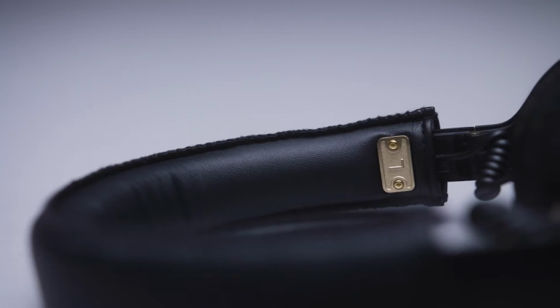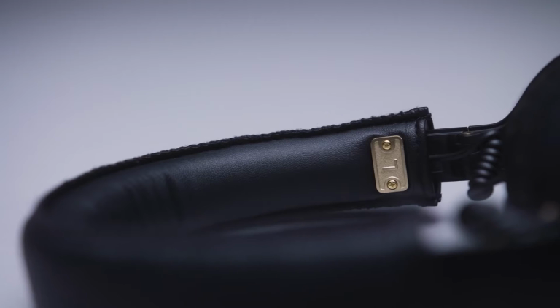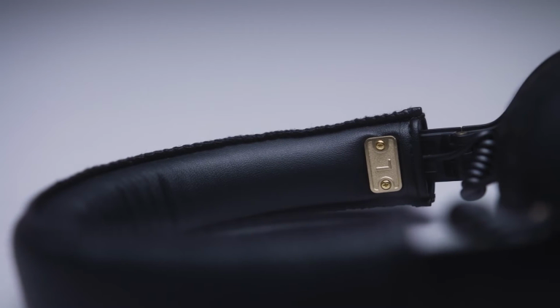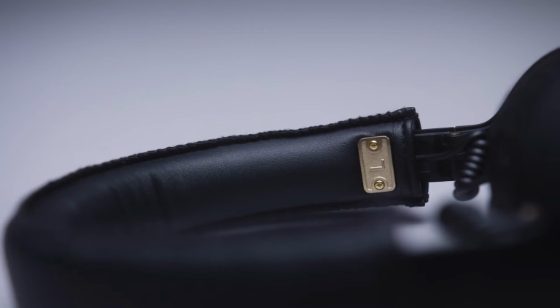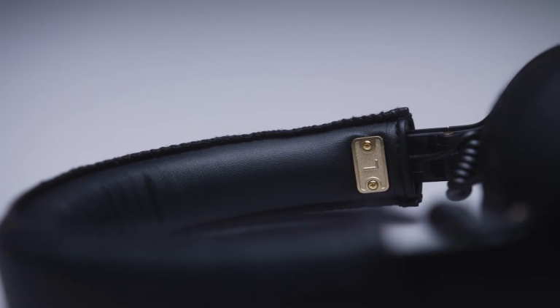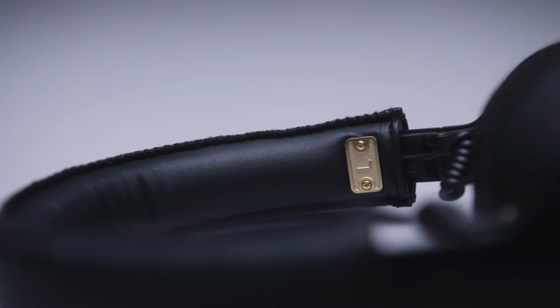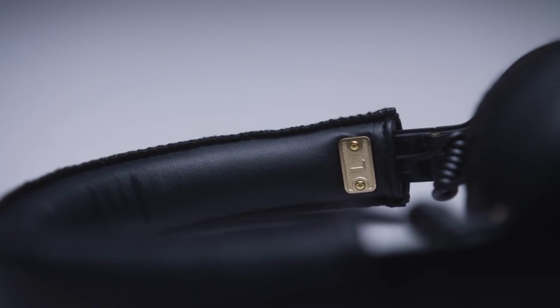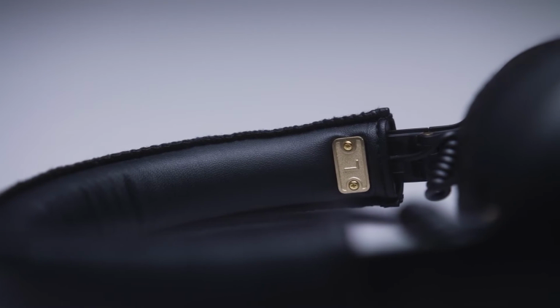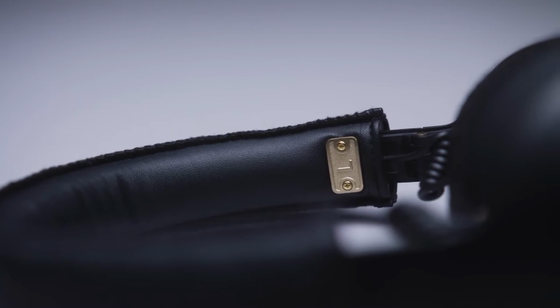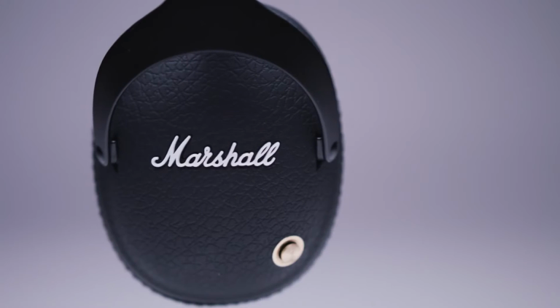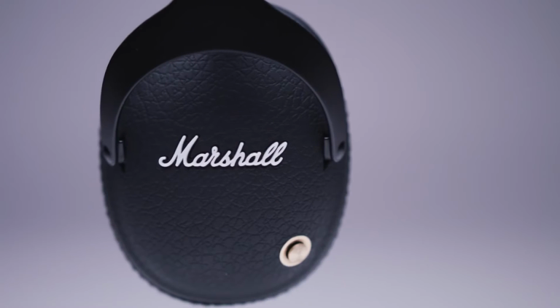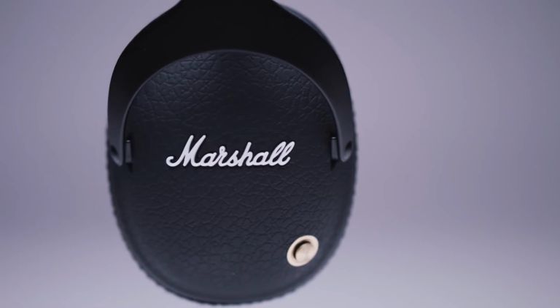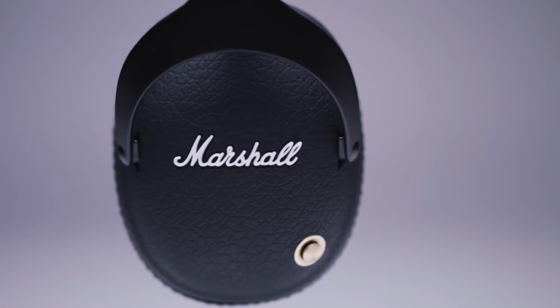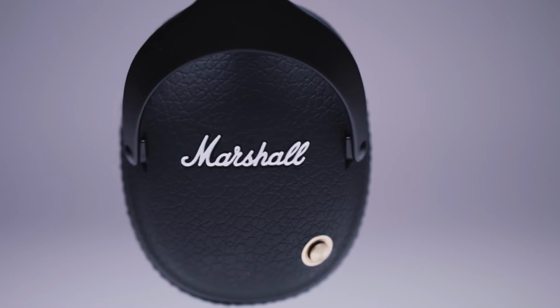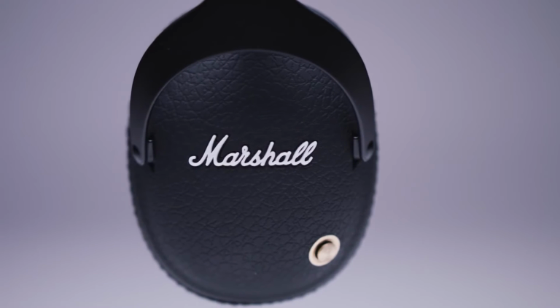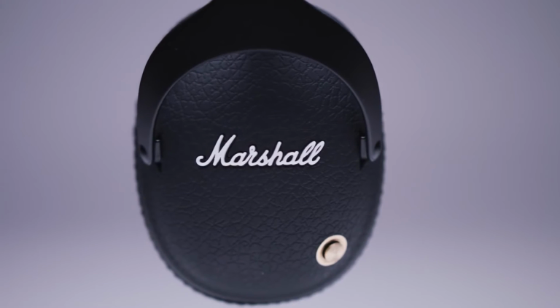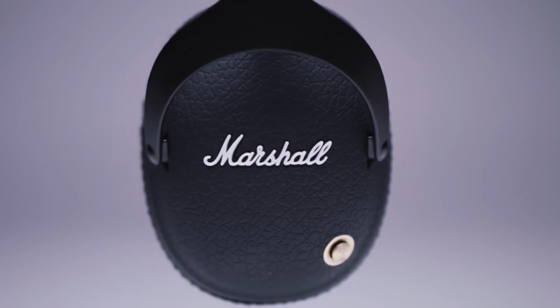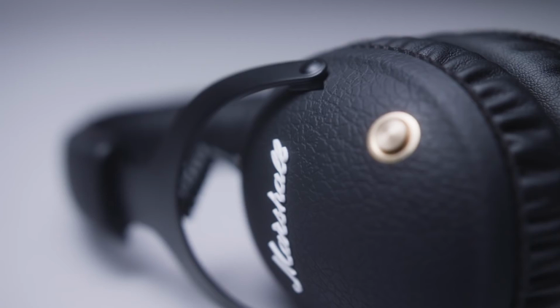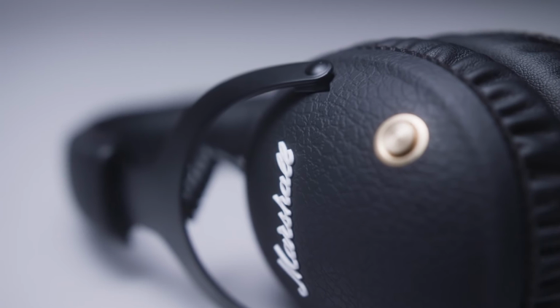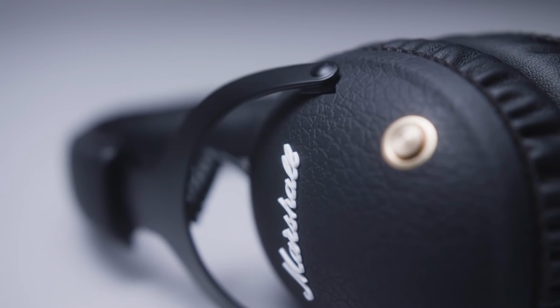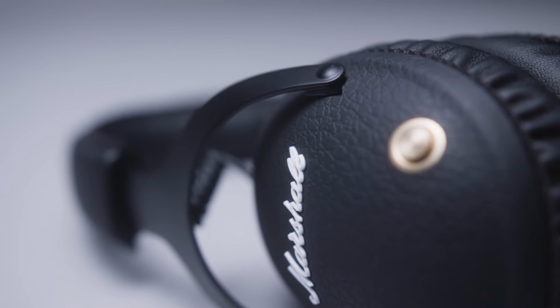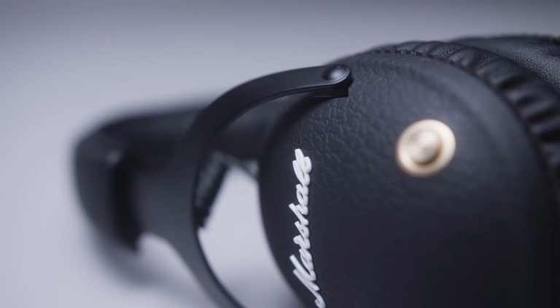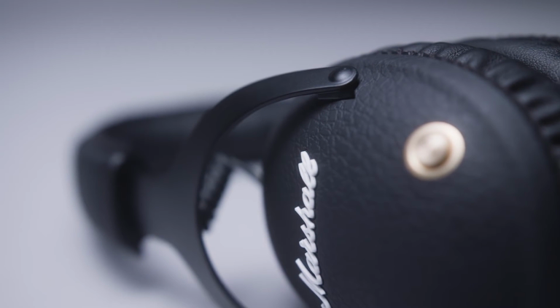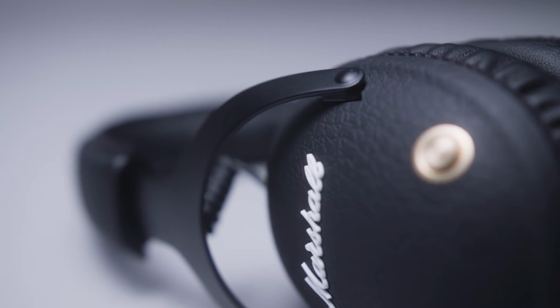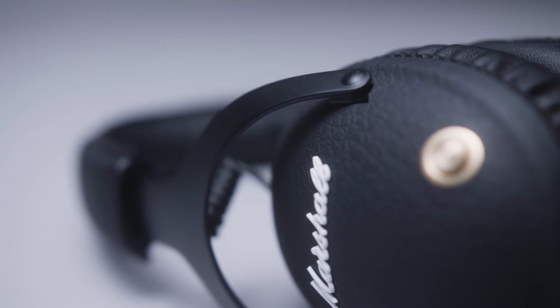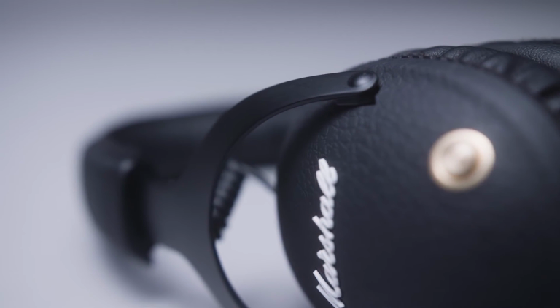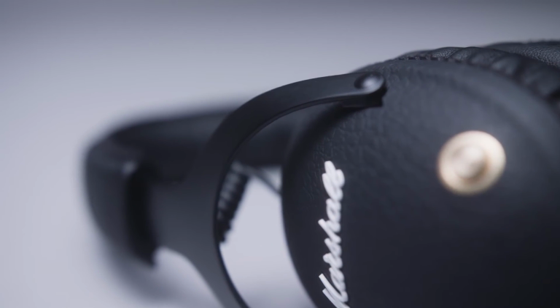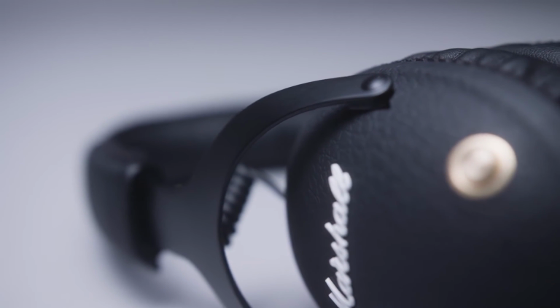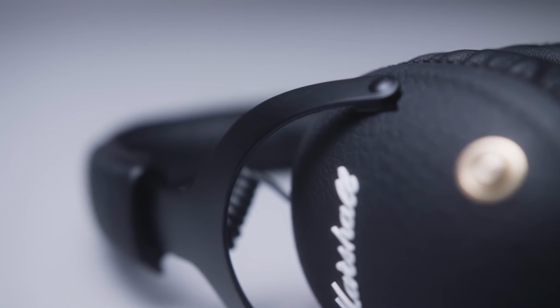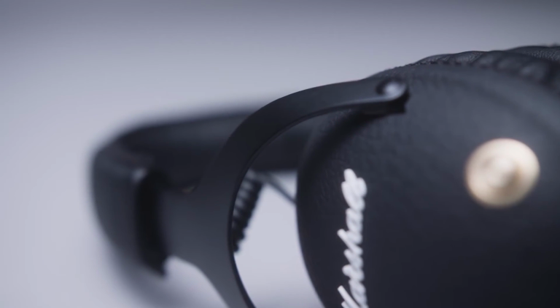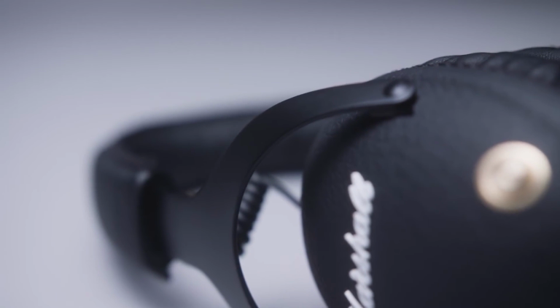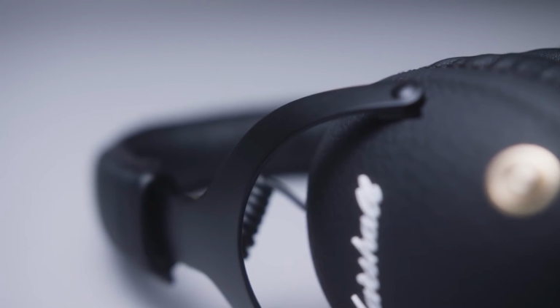Black vinyl, brass accents and the embossed Marshall script give Monitor Bluetooth the iconic look of Marshall's rock'n'roll heritage.